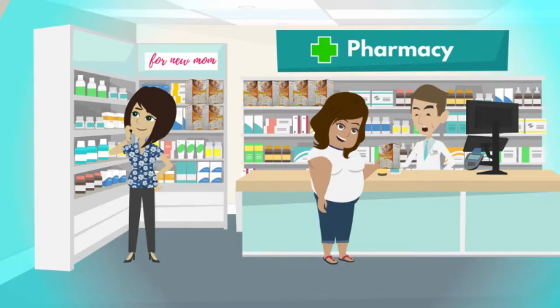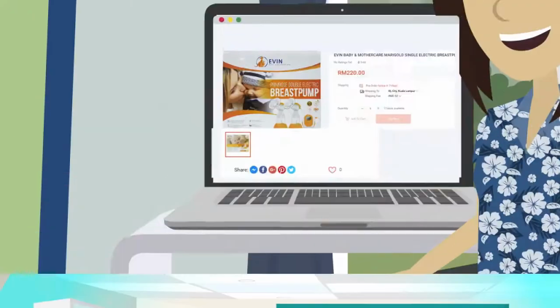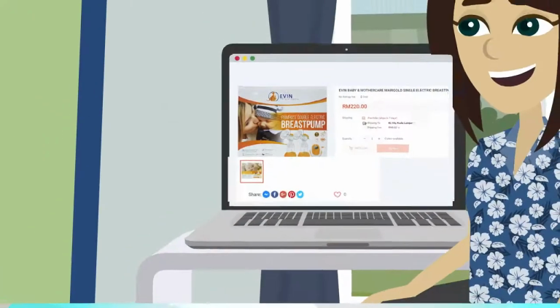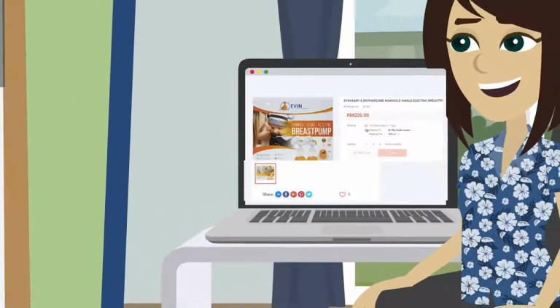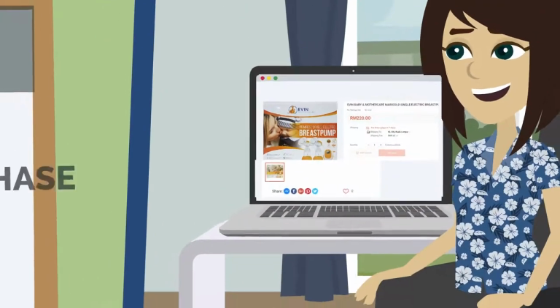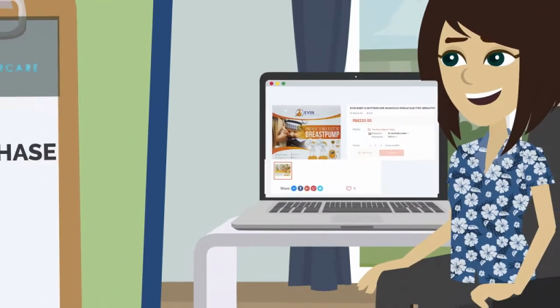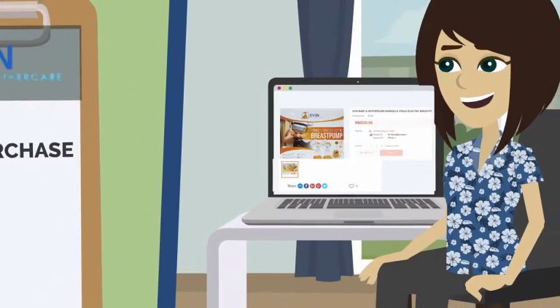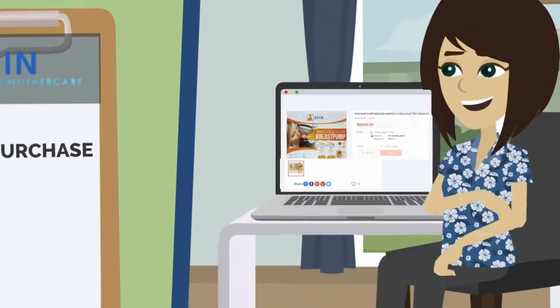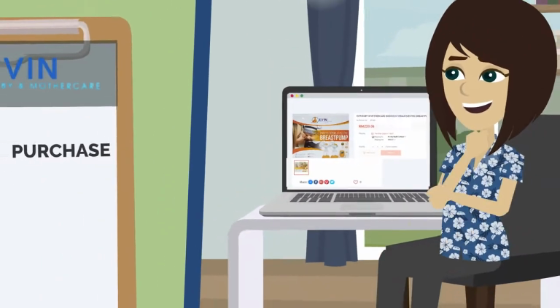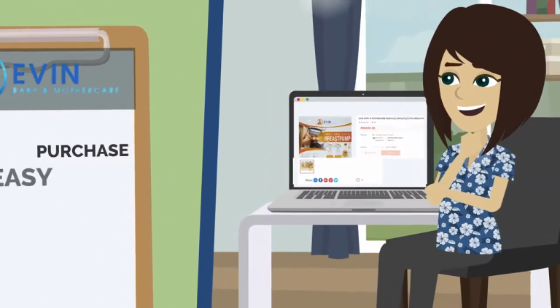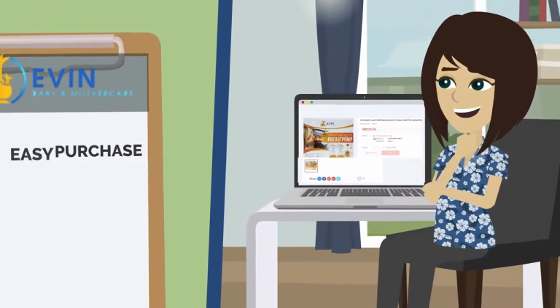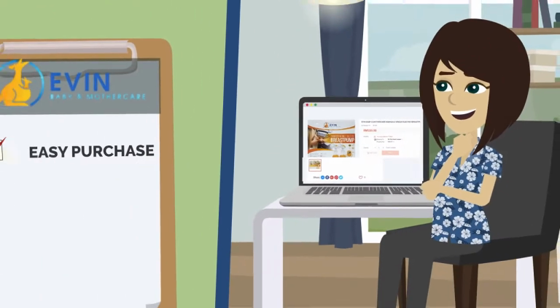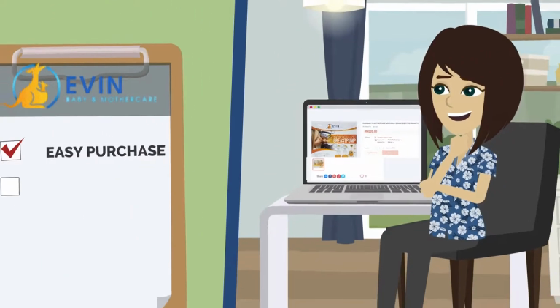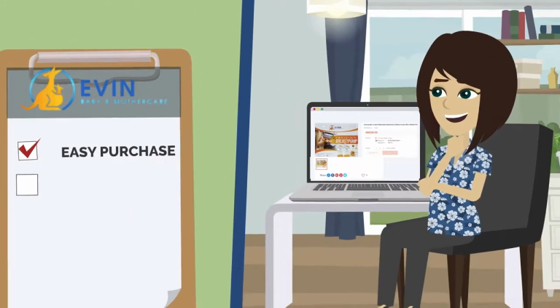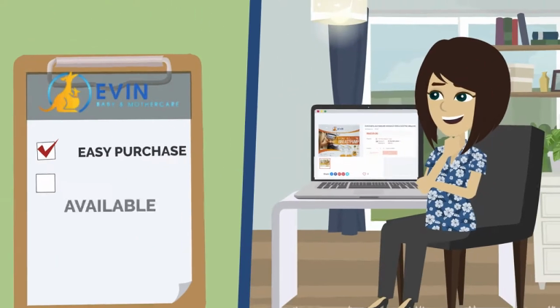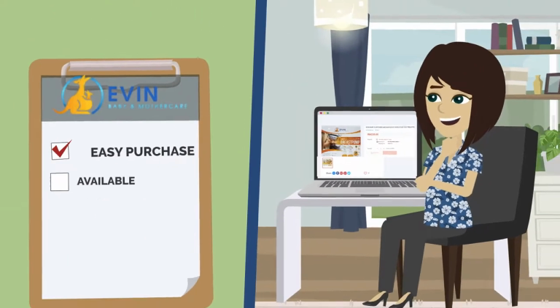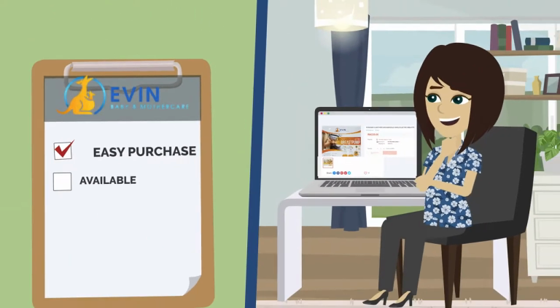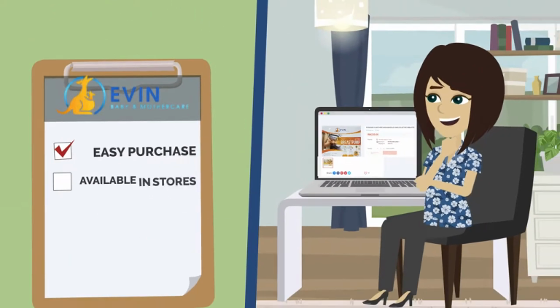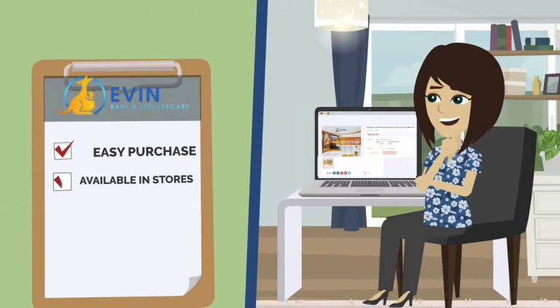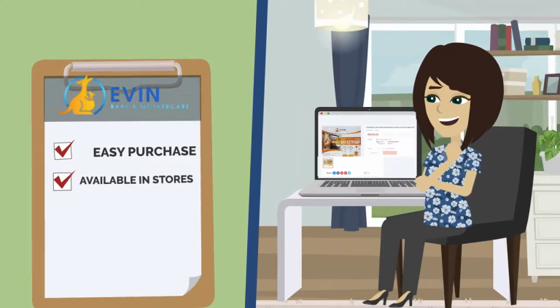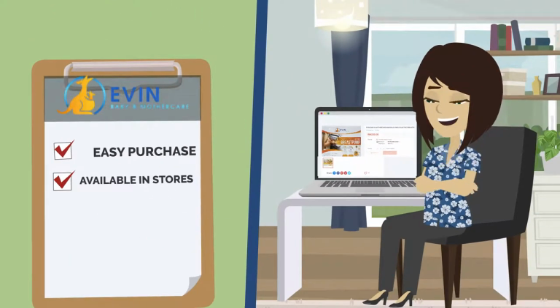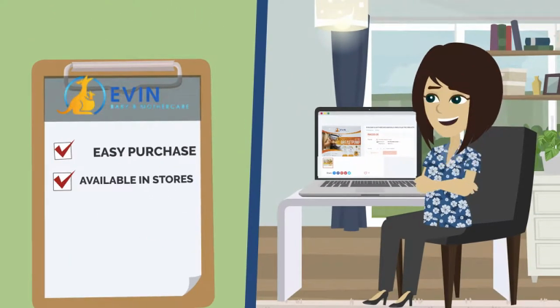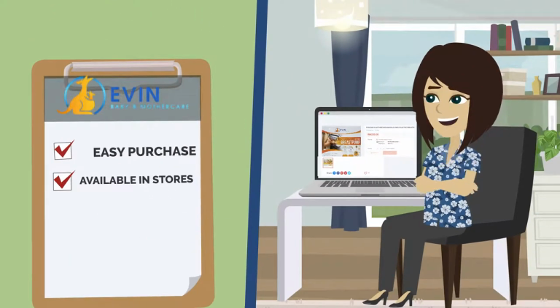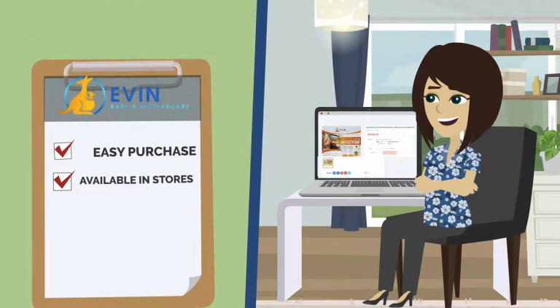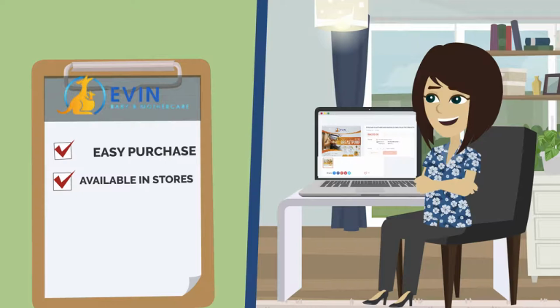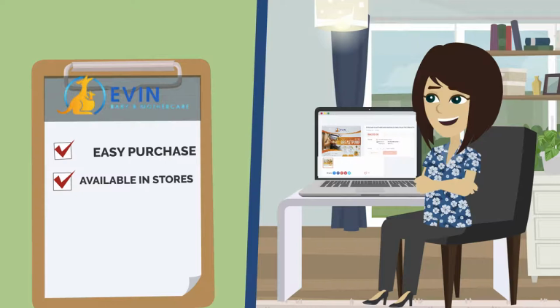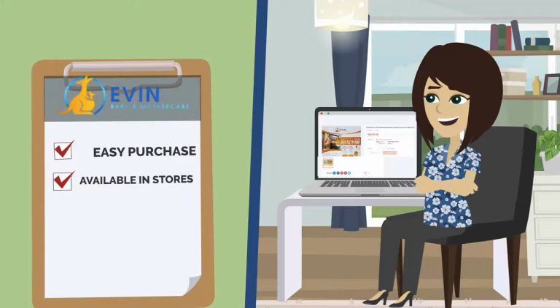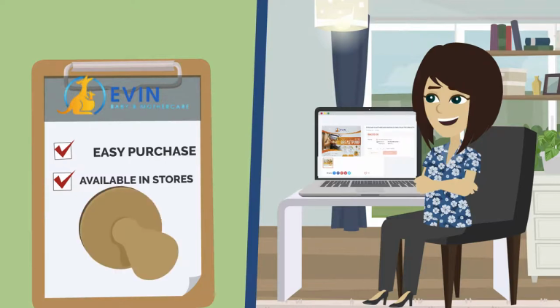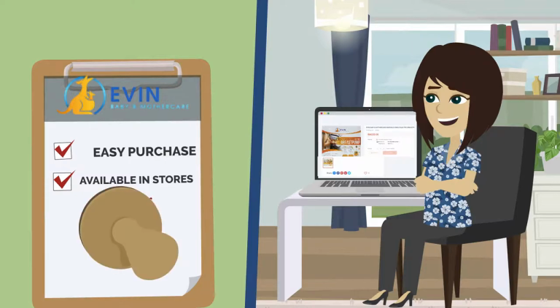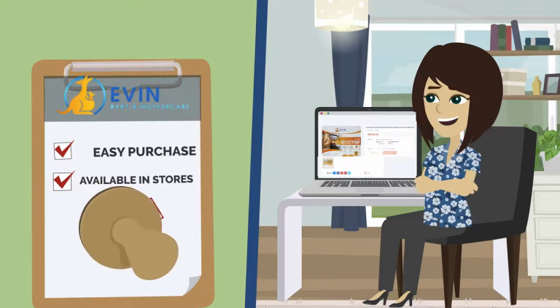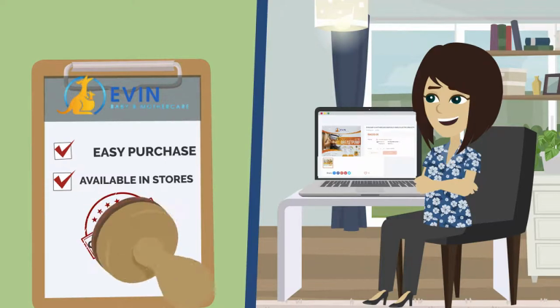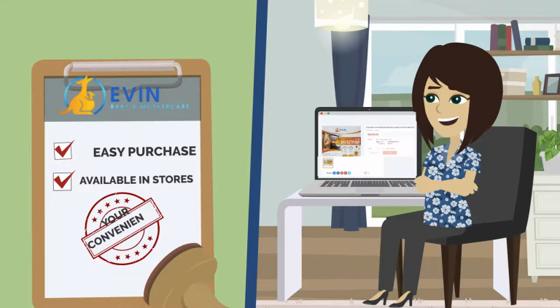Purchasing our breast pump is easy. They are available in stores near you or online, depending on your convenience.